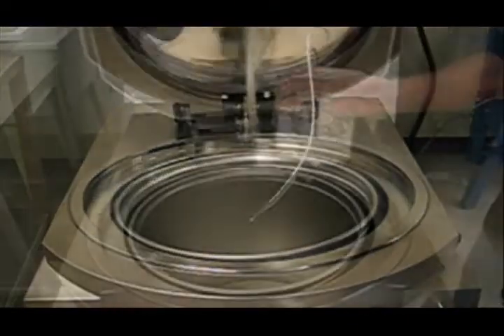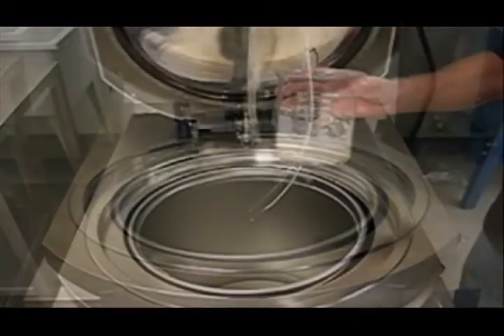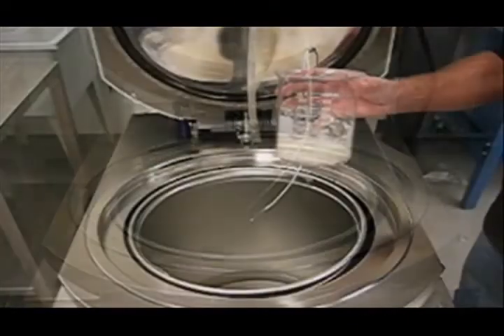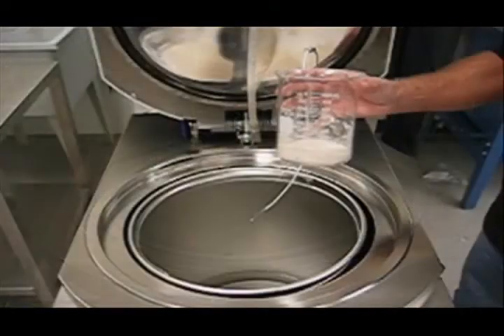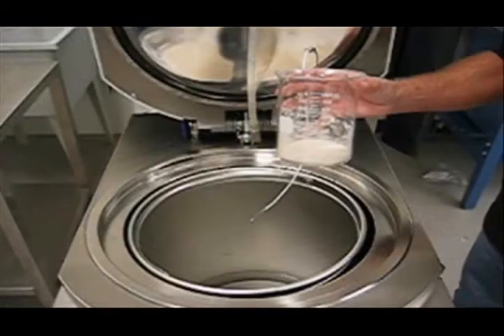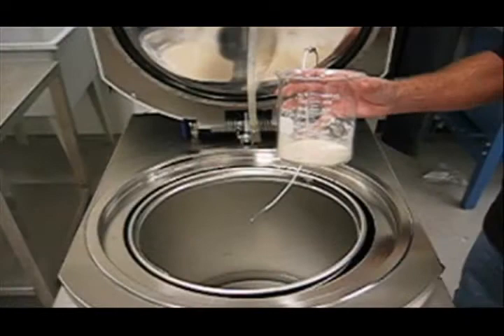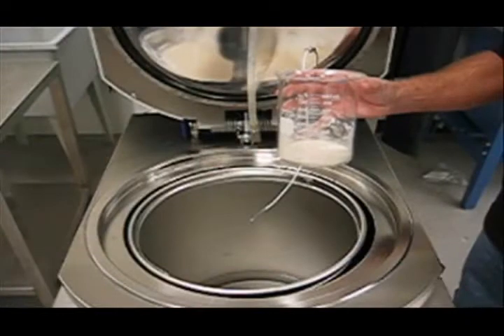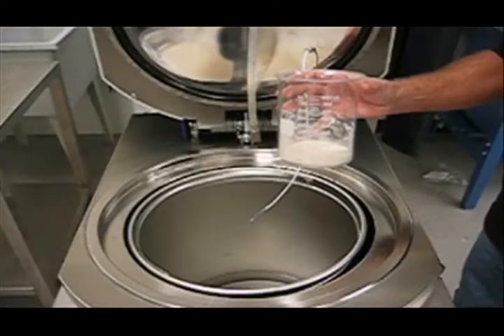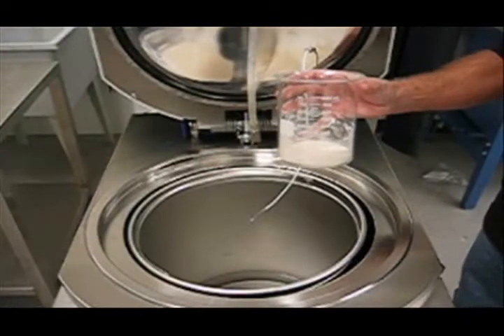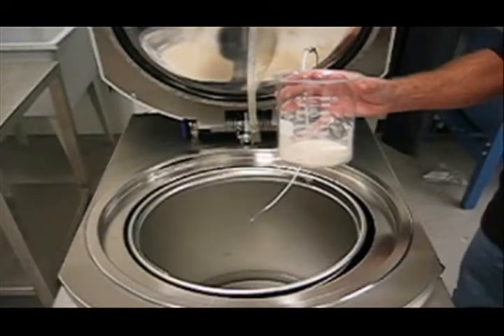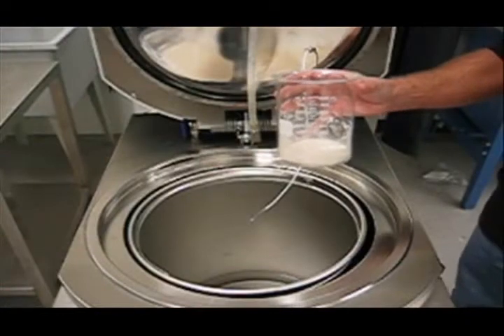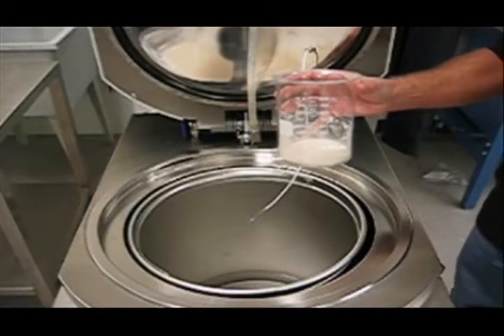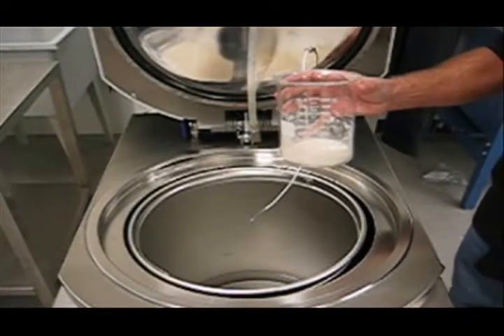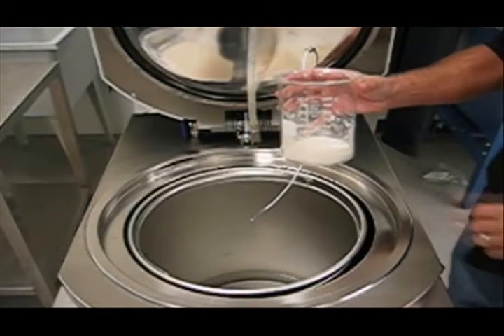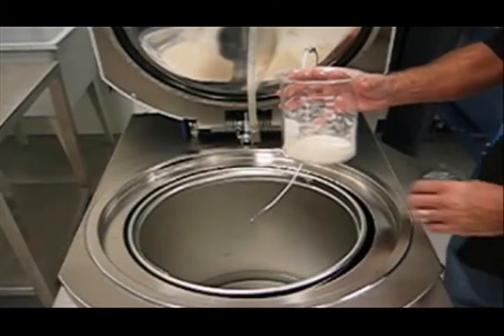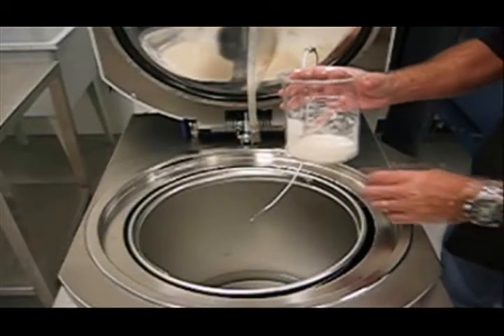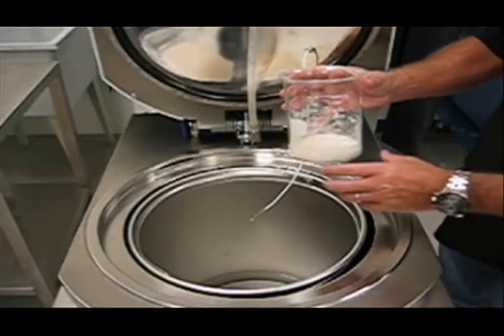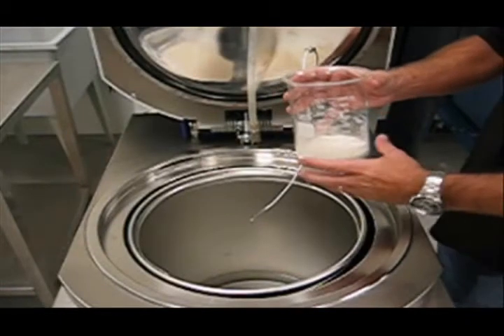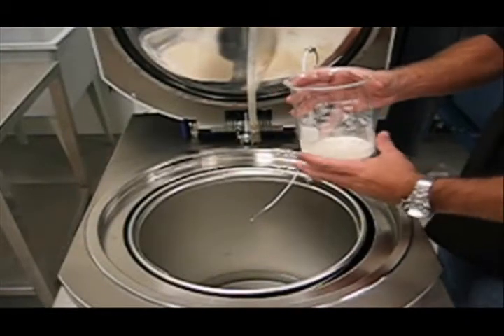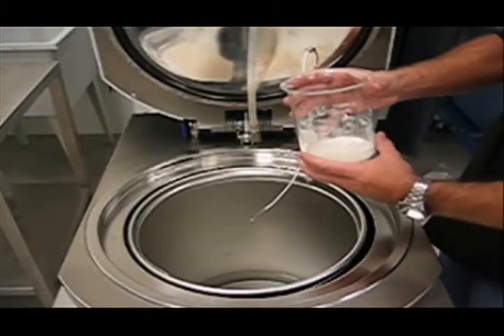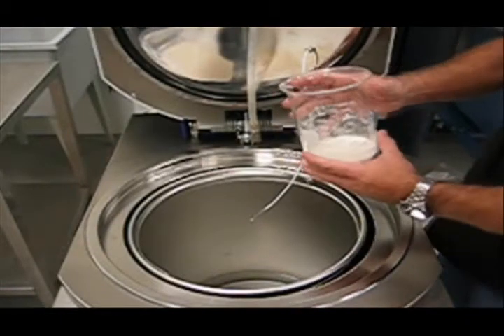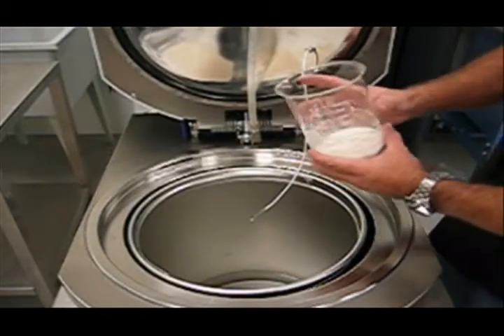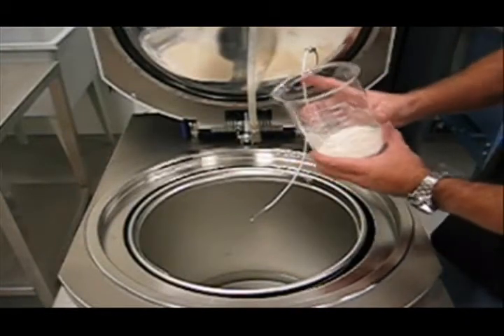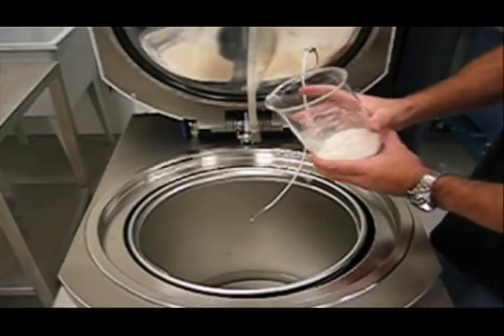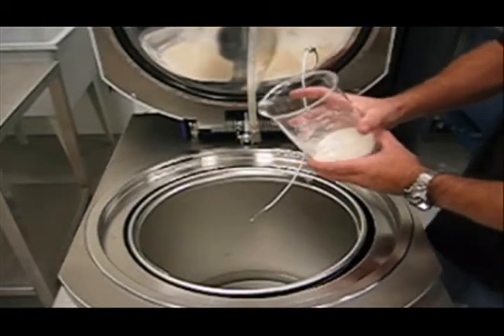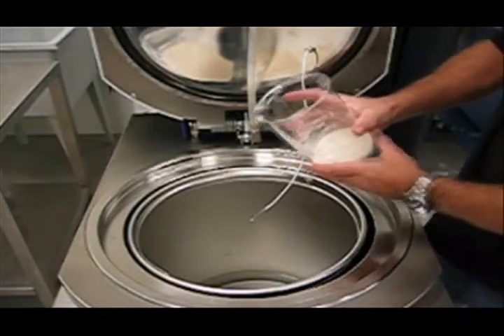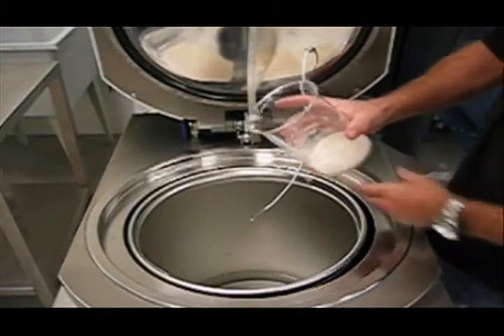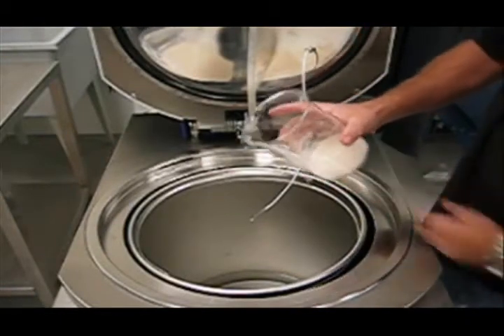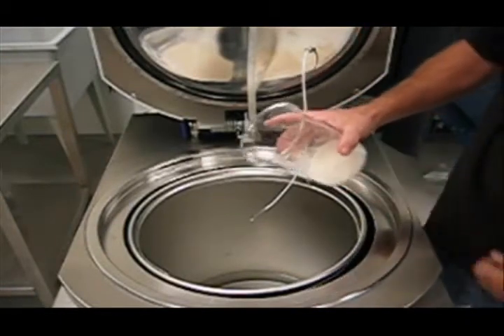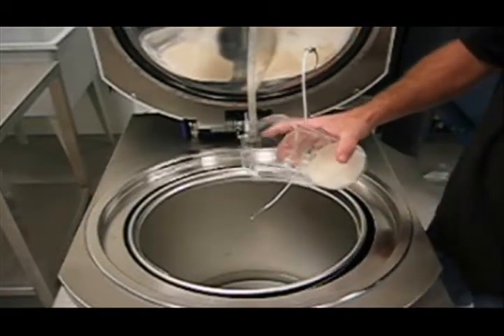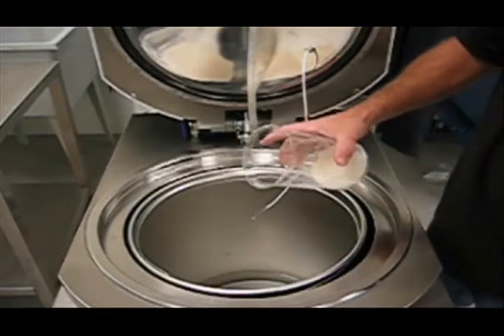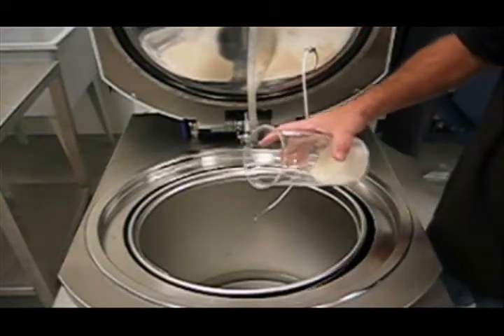After adding the appropriate volume of water in the sterilization vessel, dispense your dehydrated culture media.